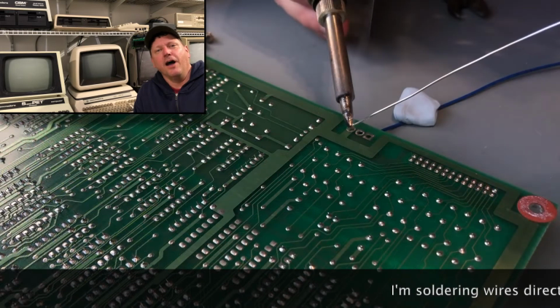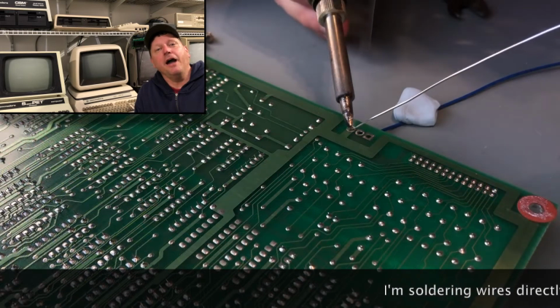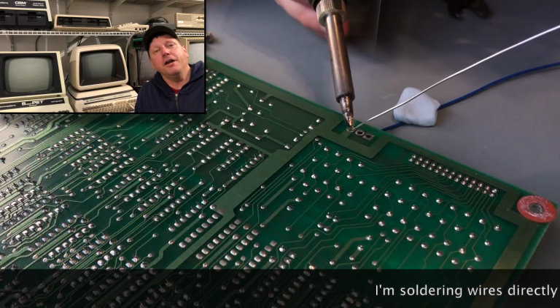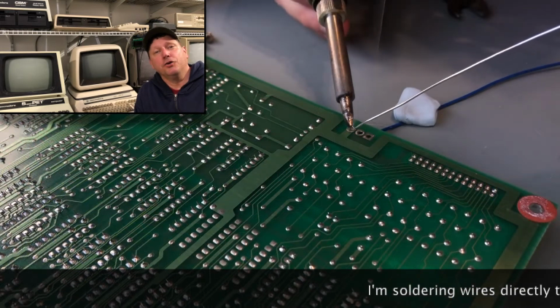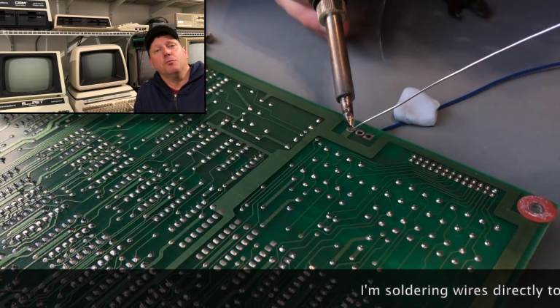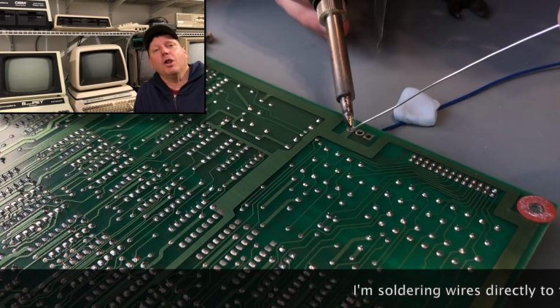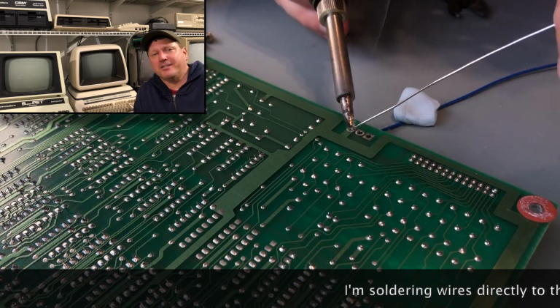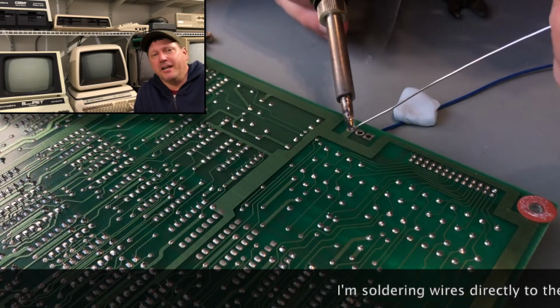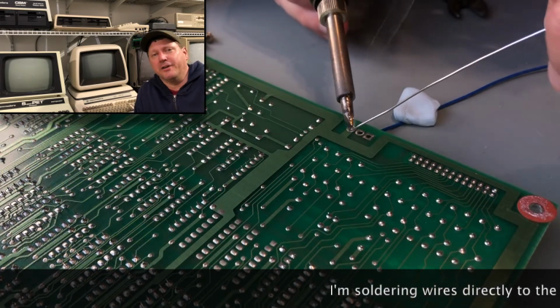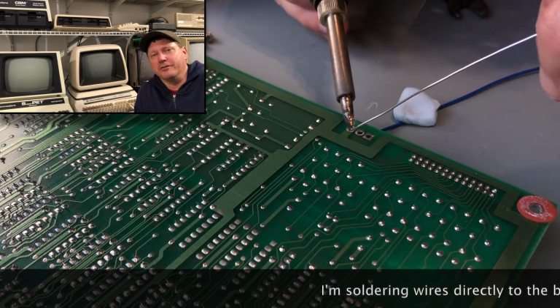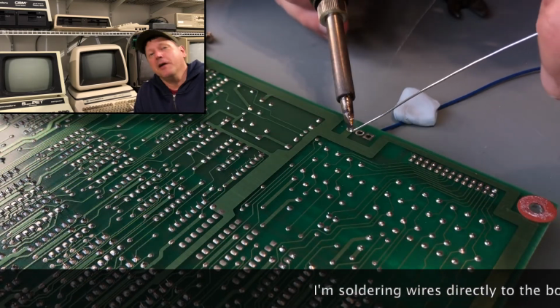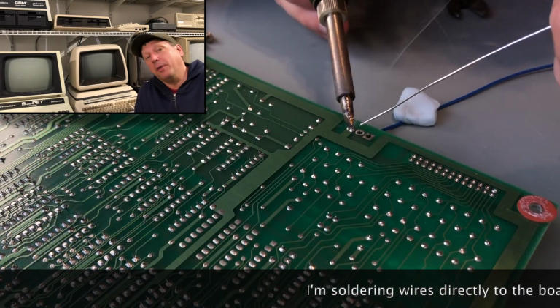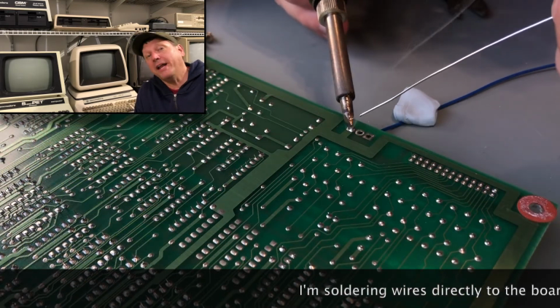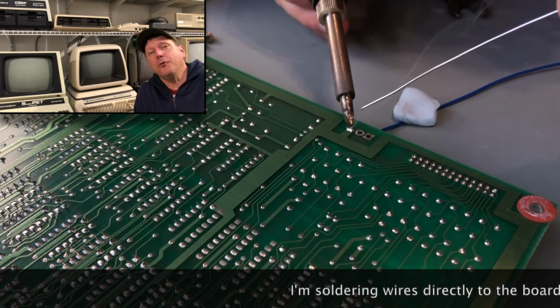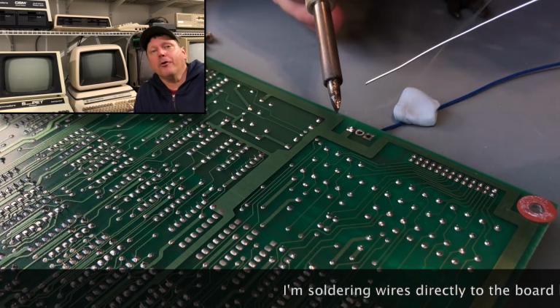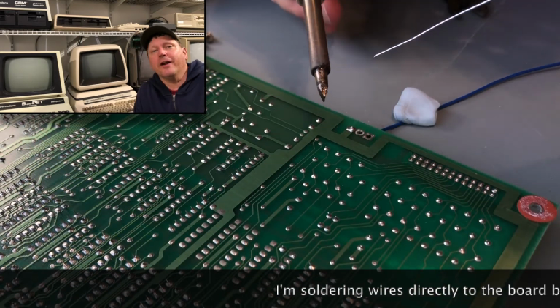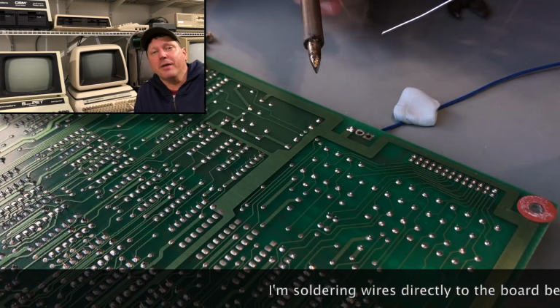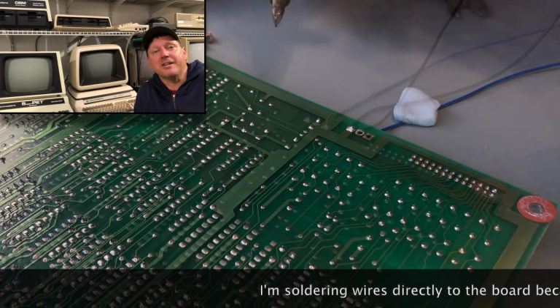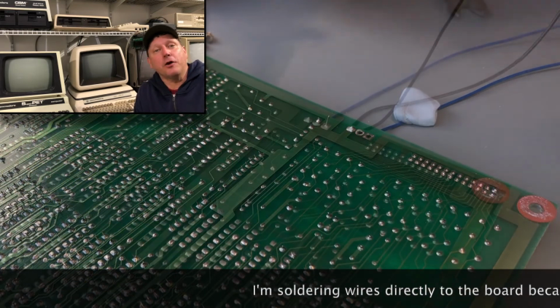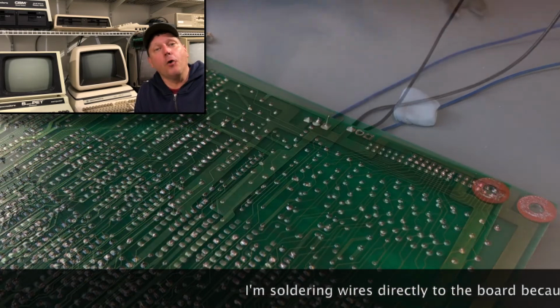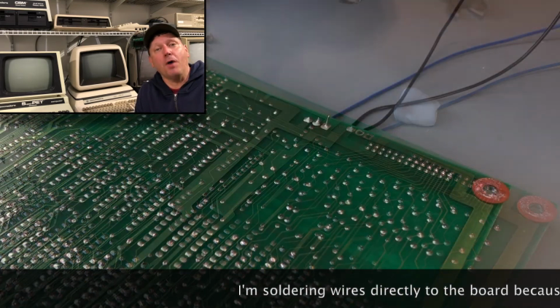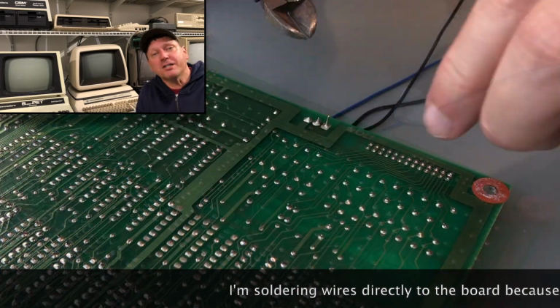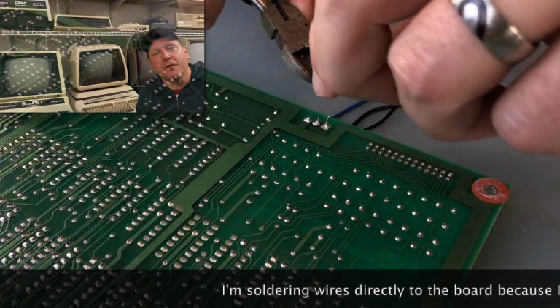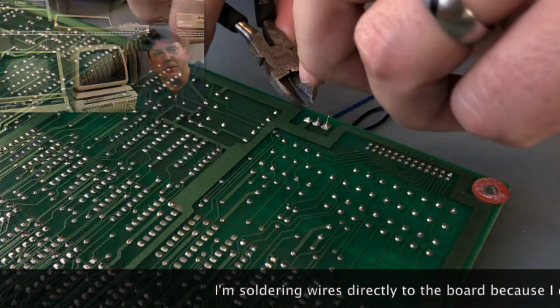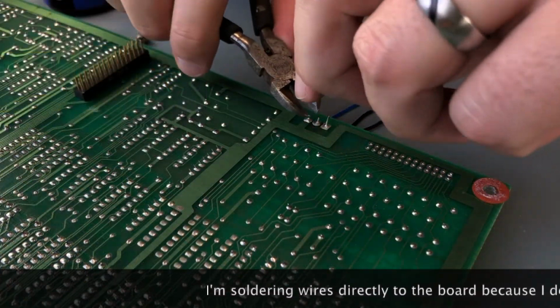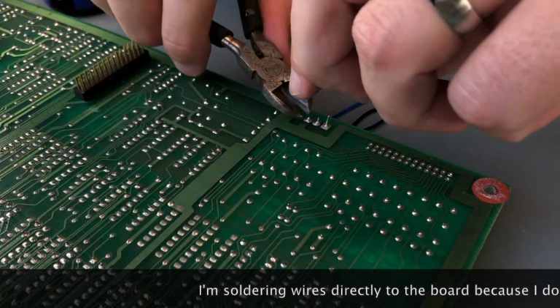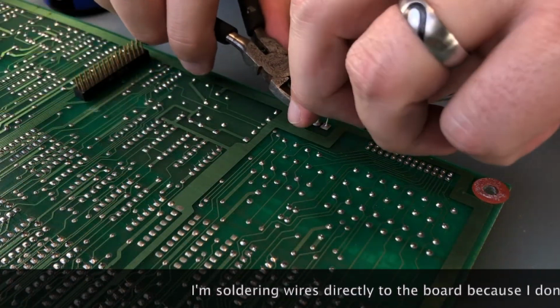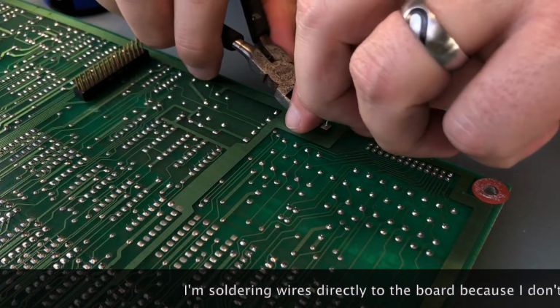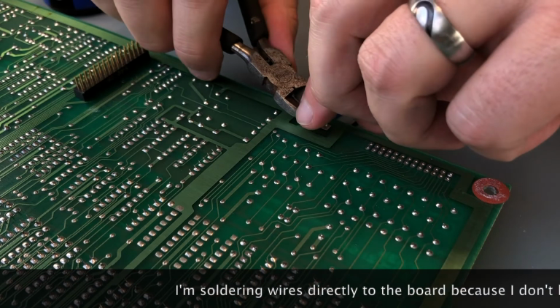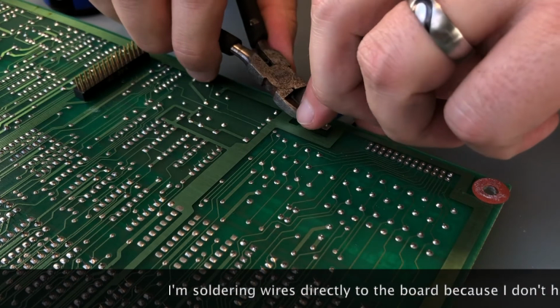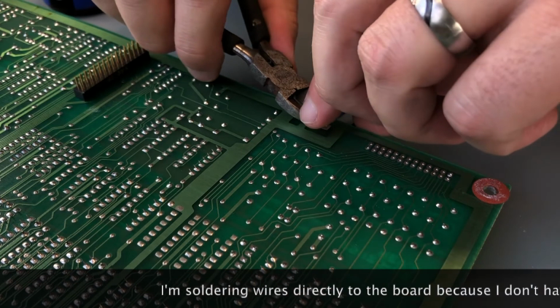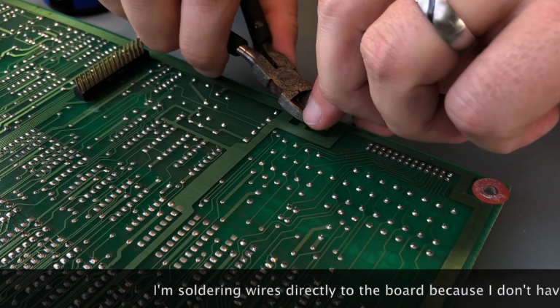I needed two Molex connectors, but I didn't order any because I had a whole box of them here.